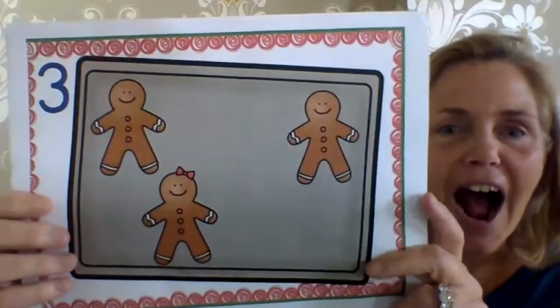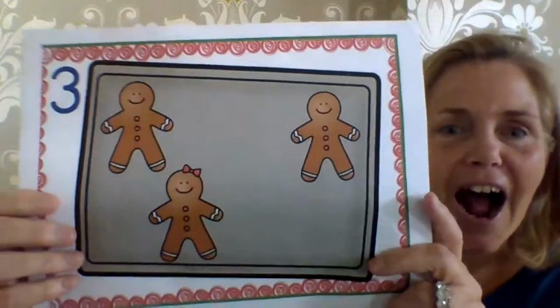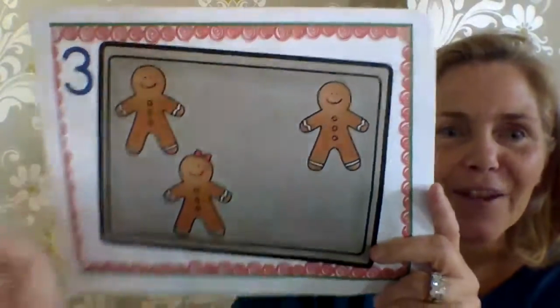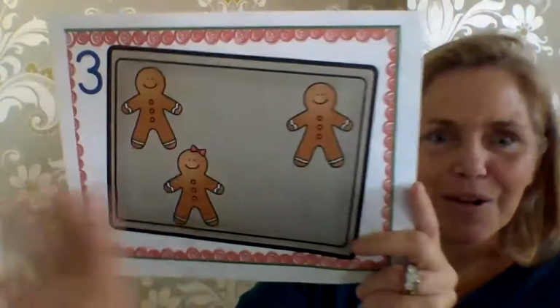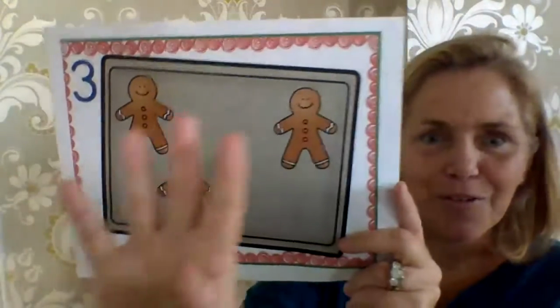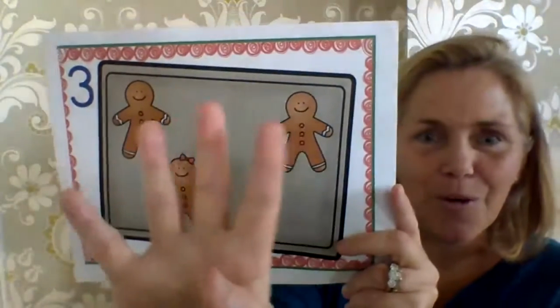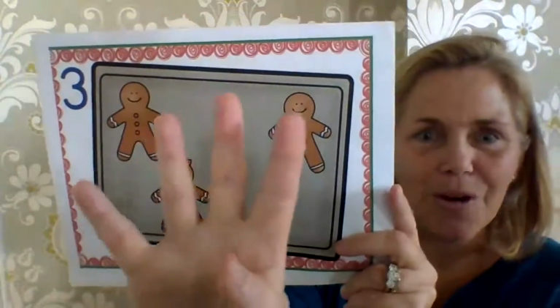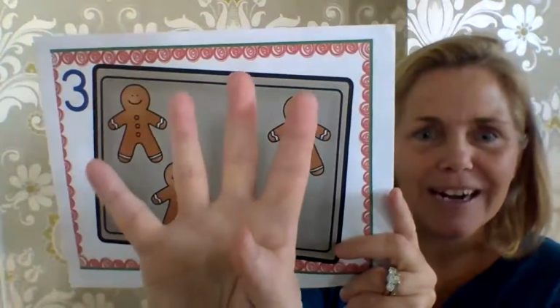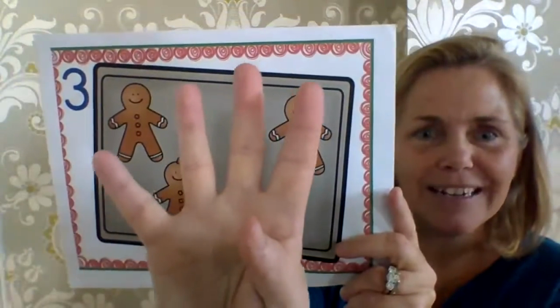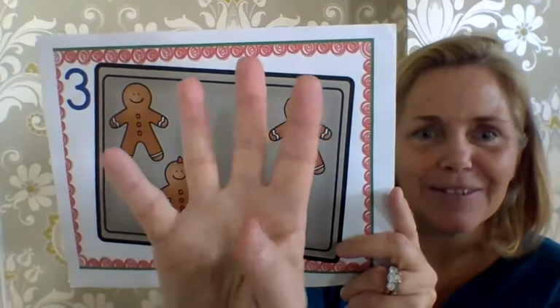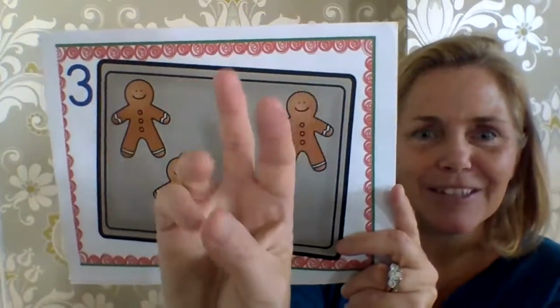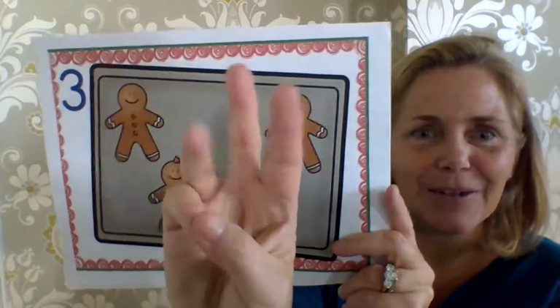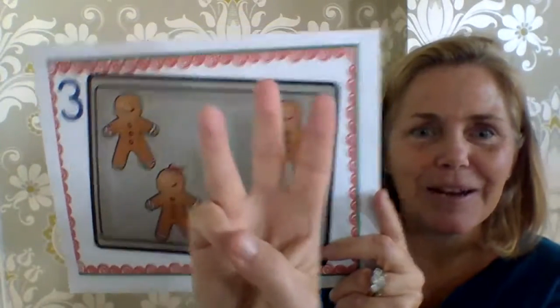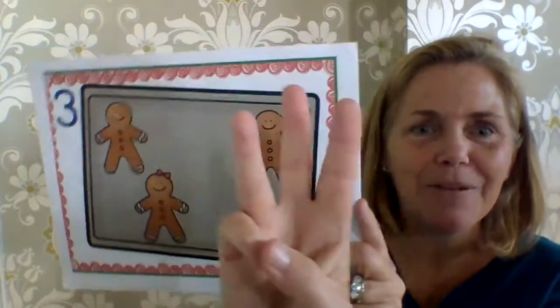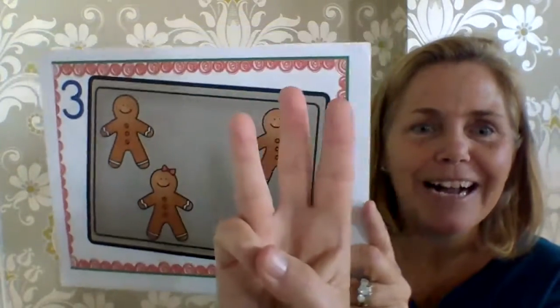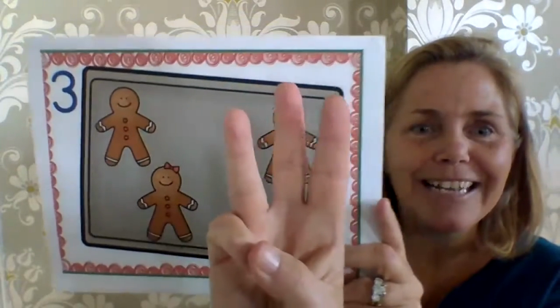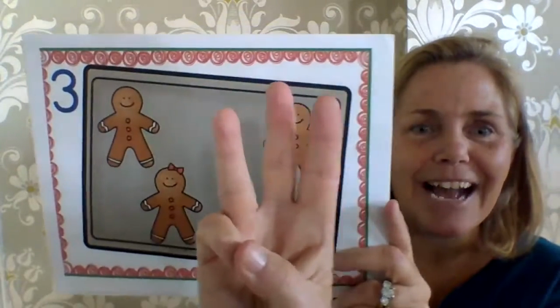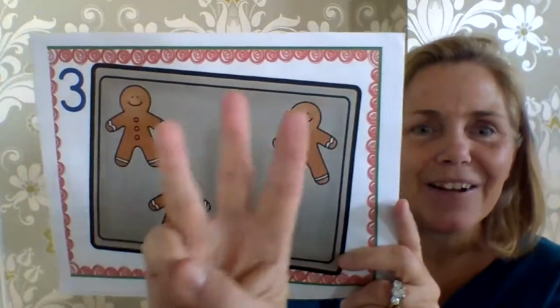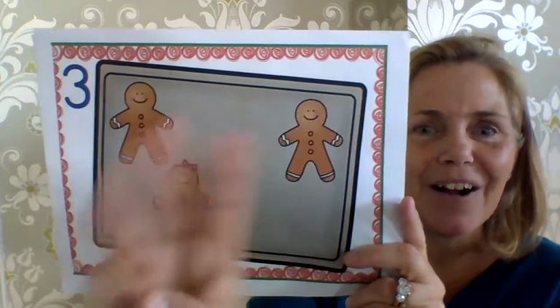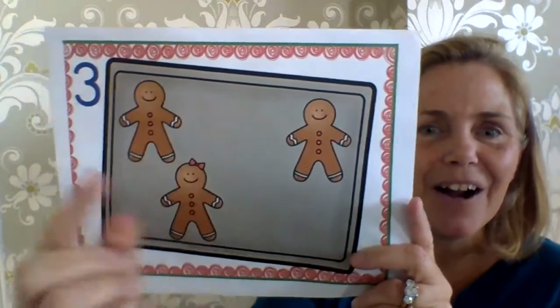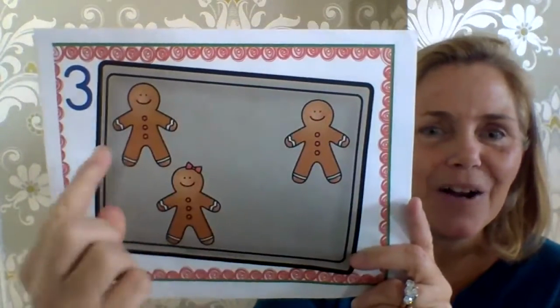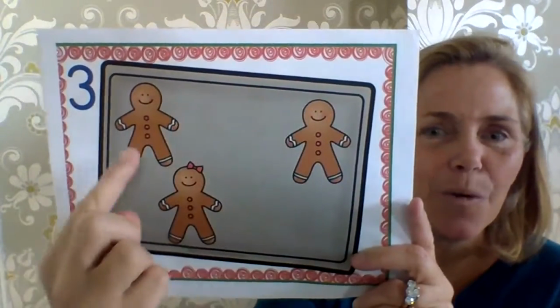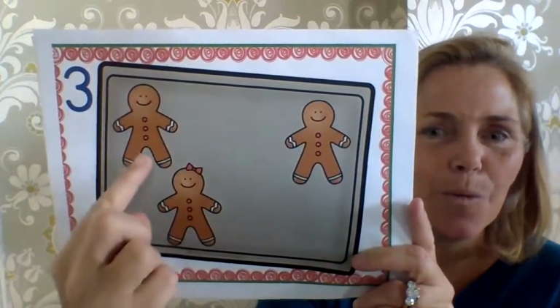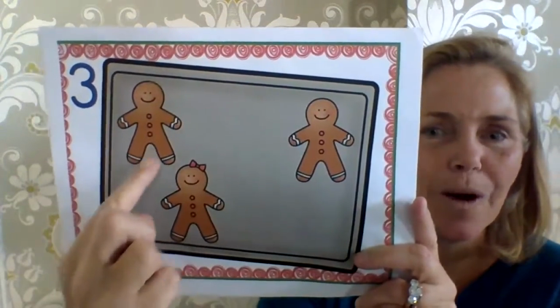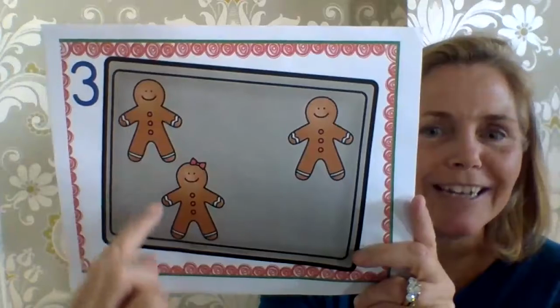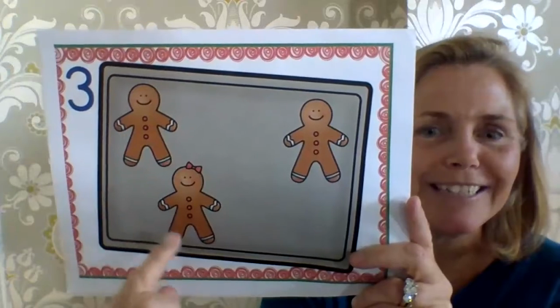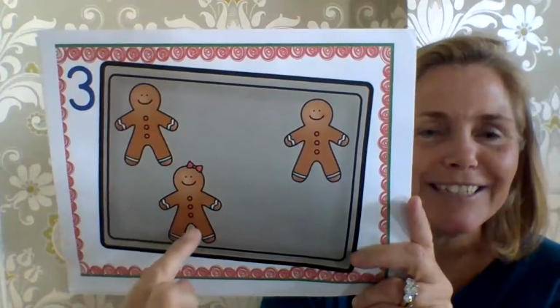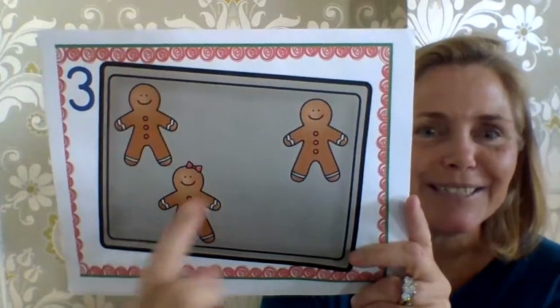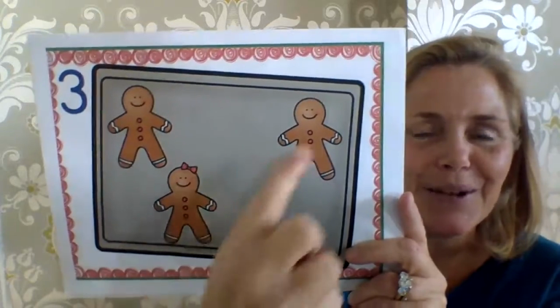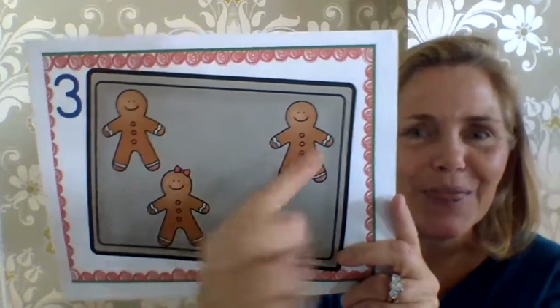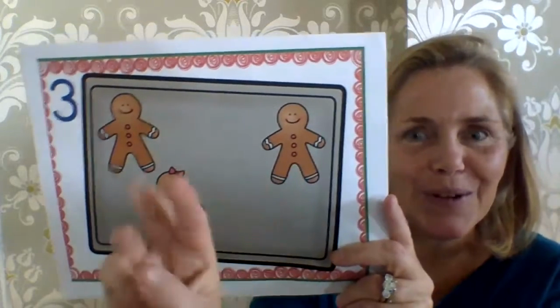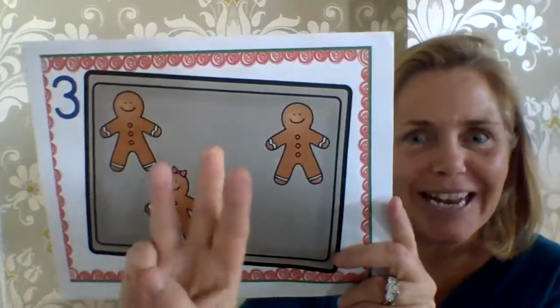There were four. Took away one. Now there are one, two, three.